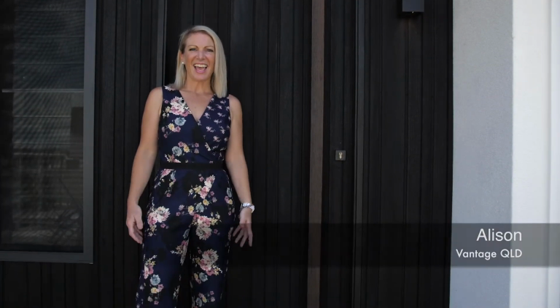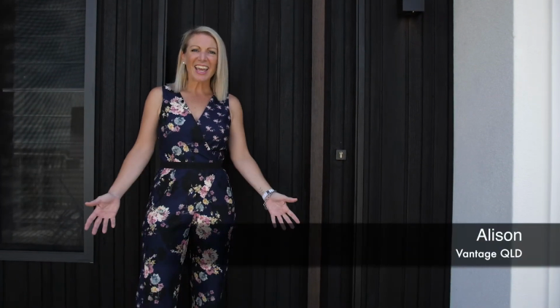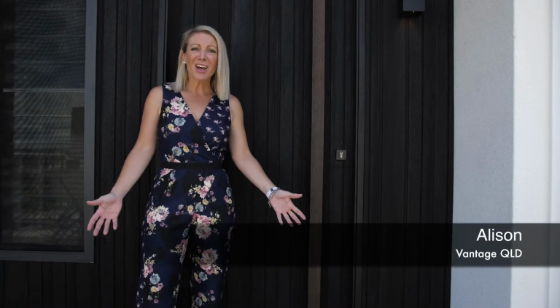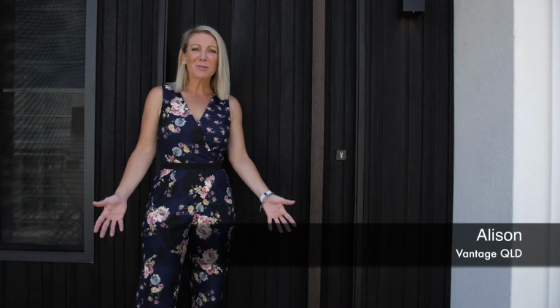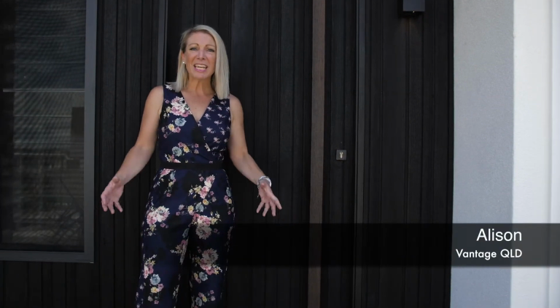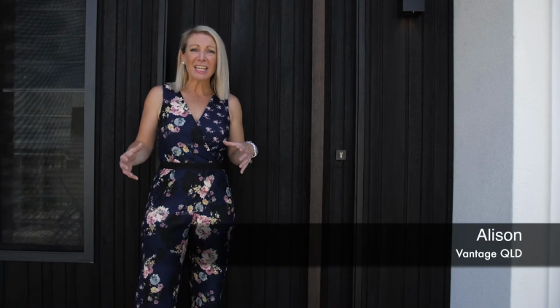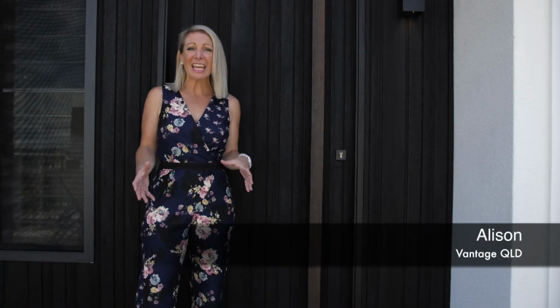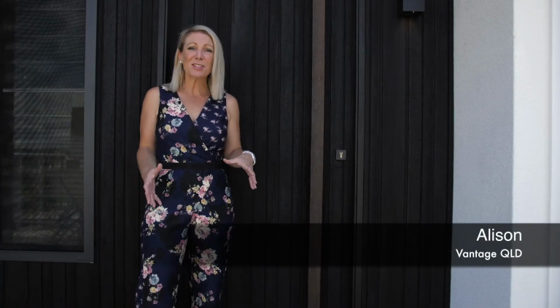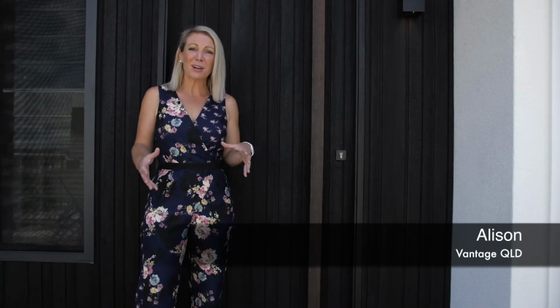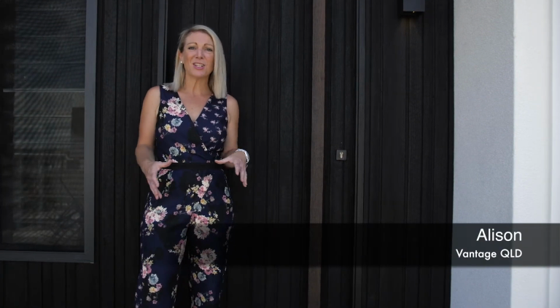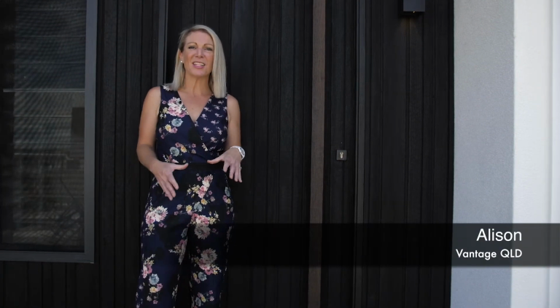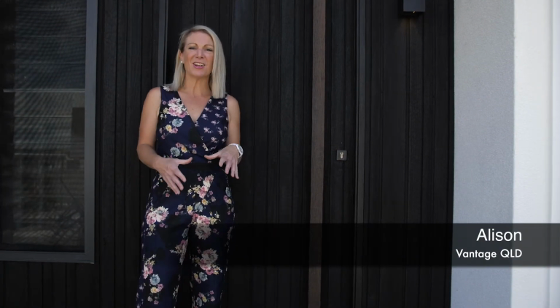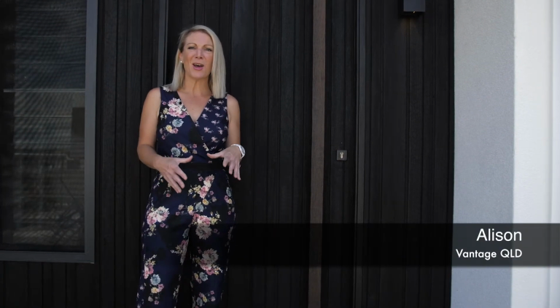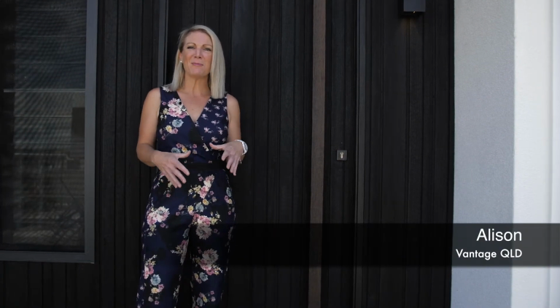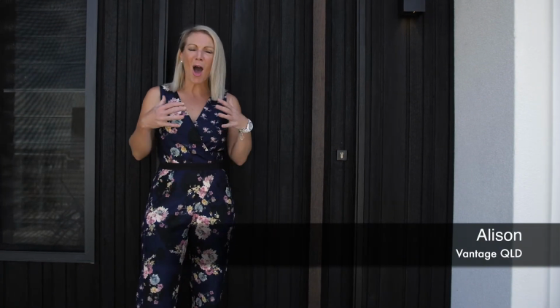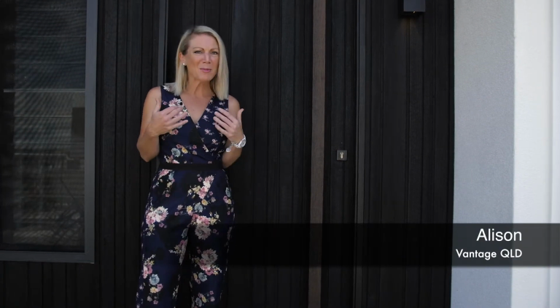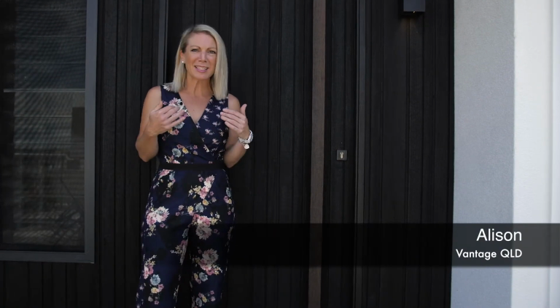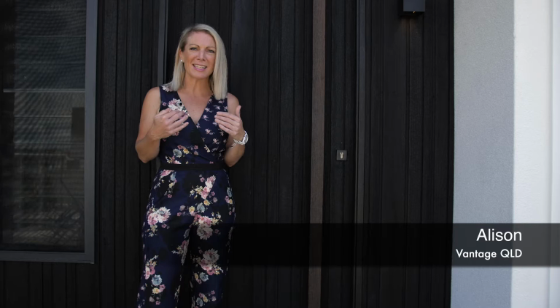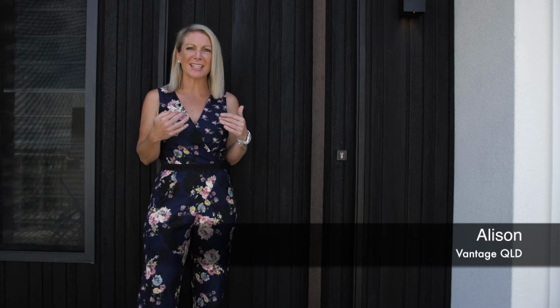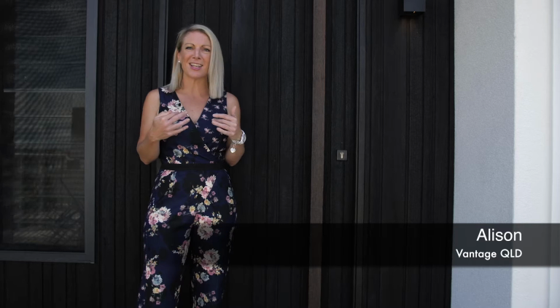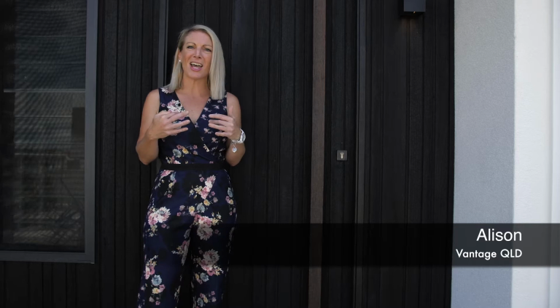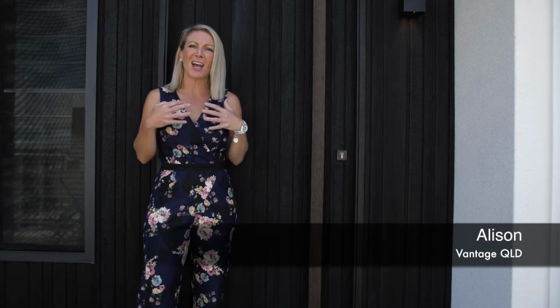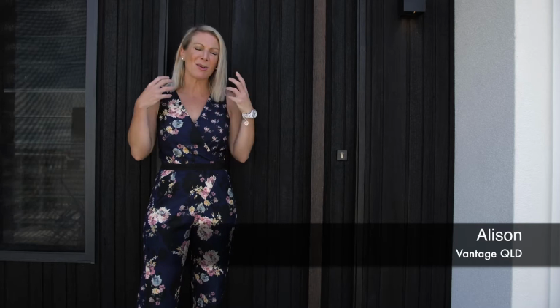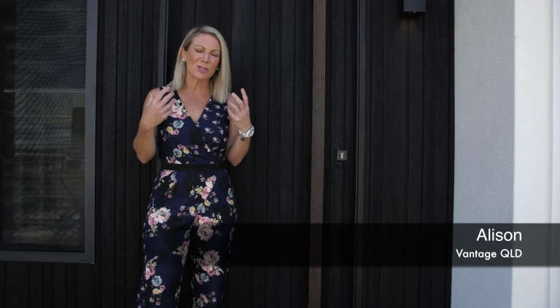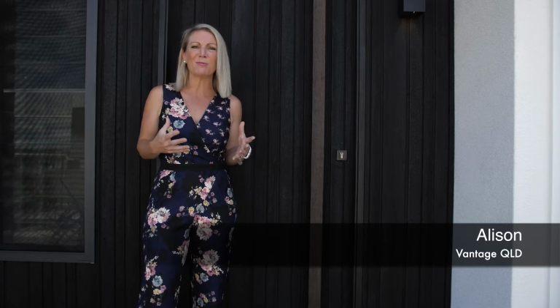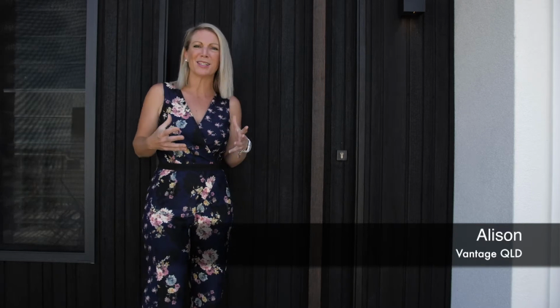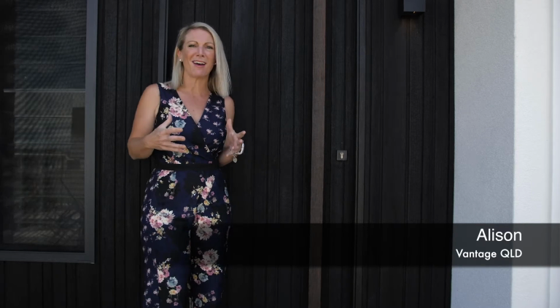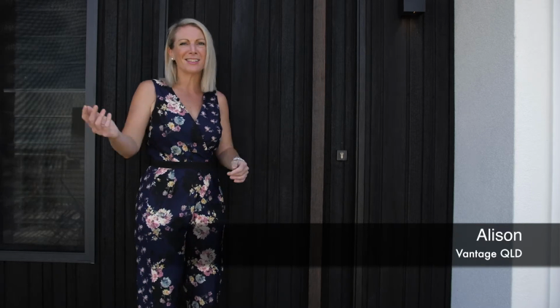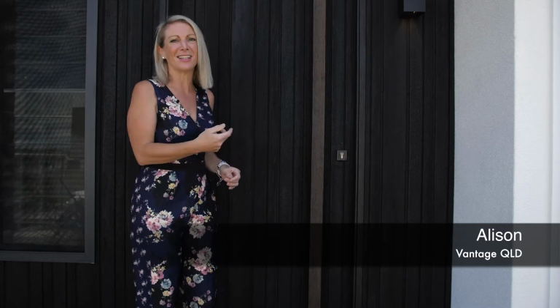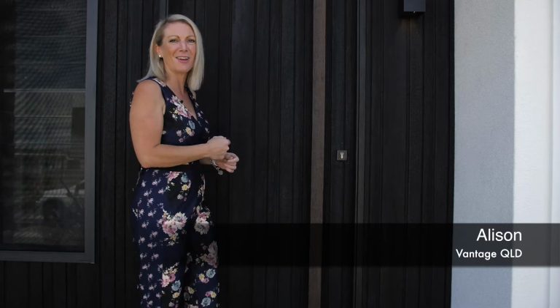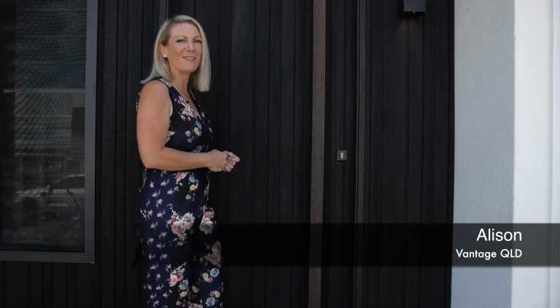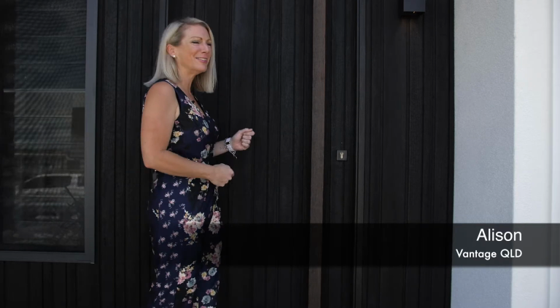Hey guys, we're here at Kendra's brand new terrace home. I'm yet to see inside and I'm super excited. So let's go have a look.